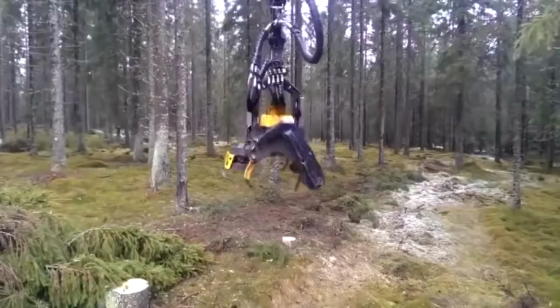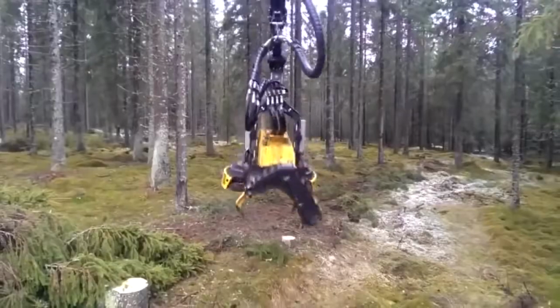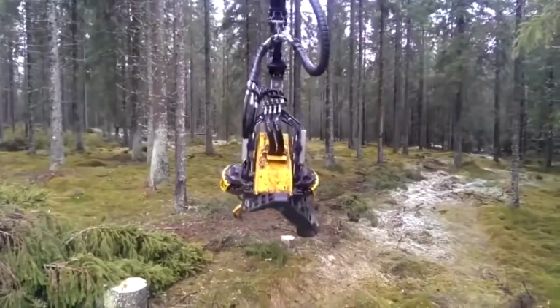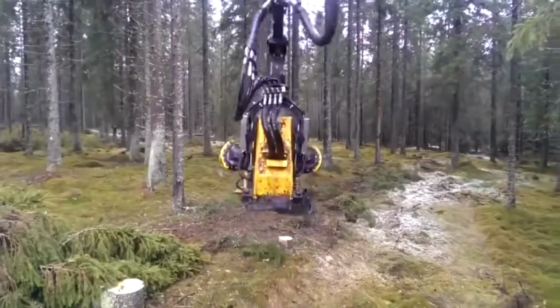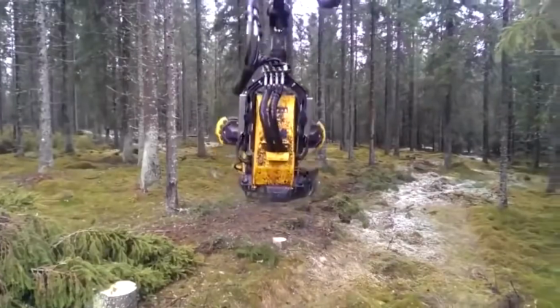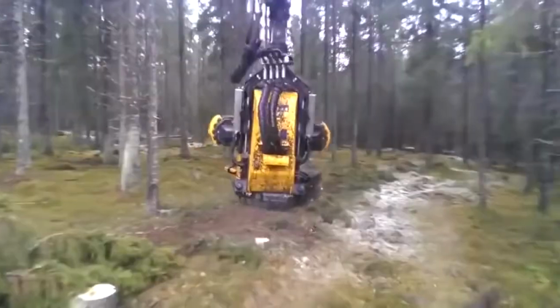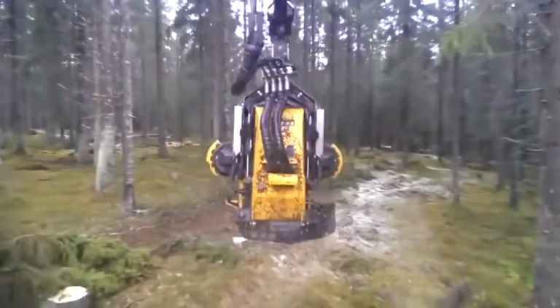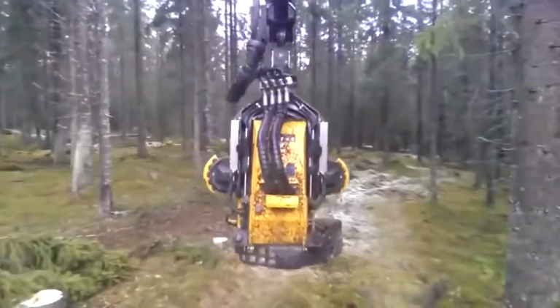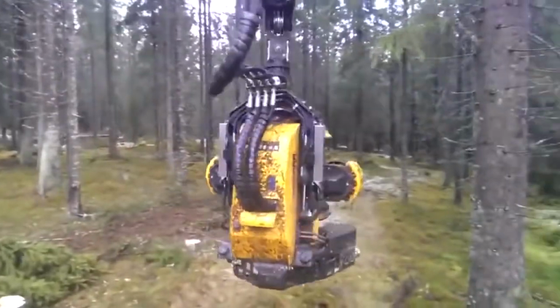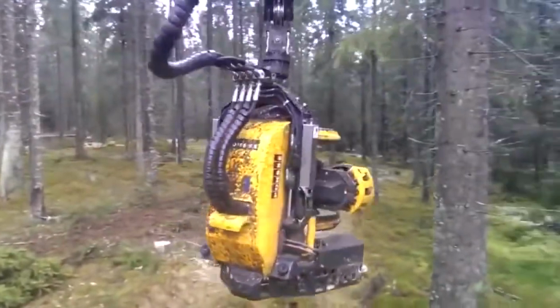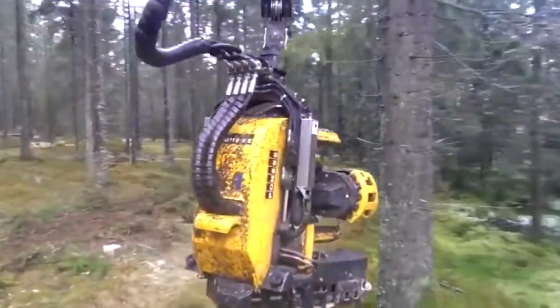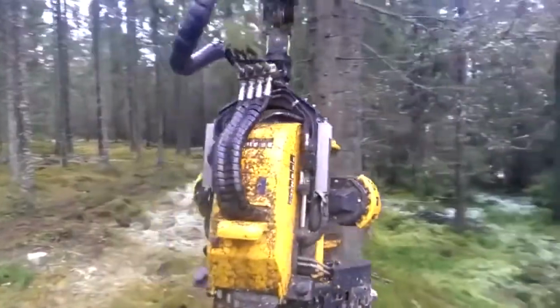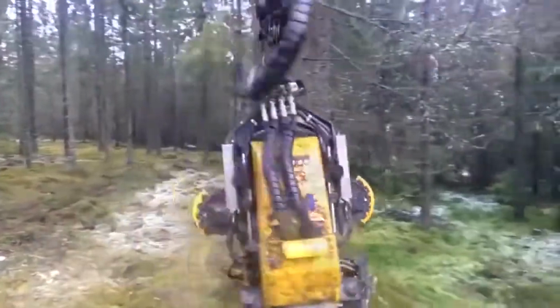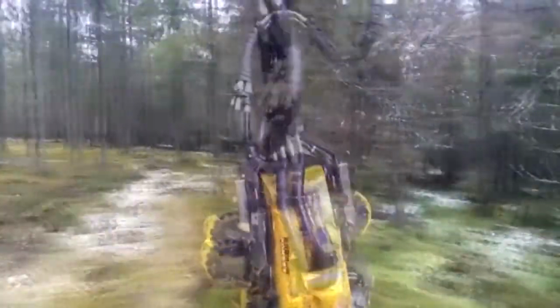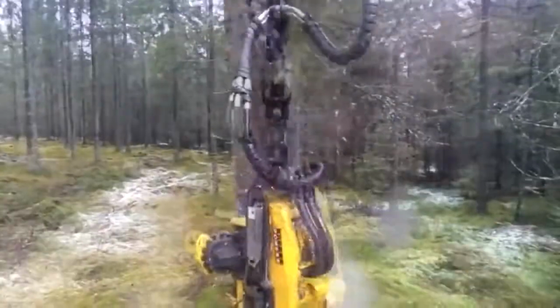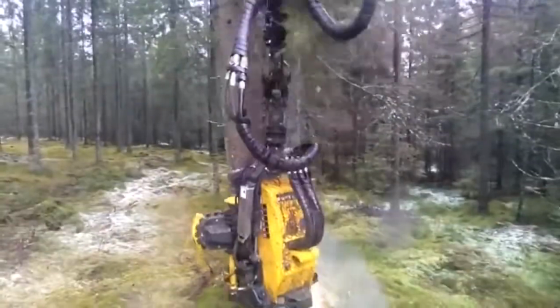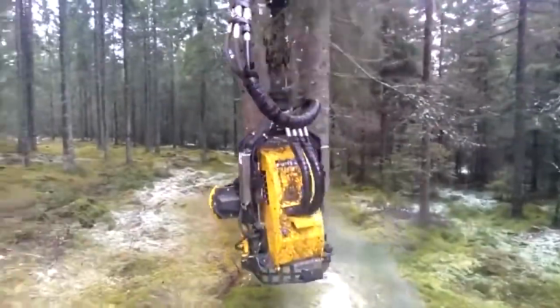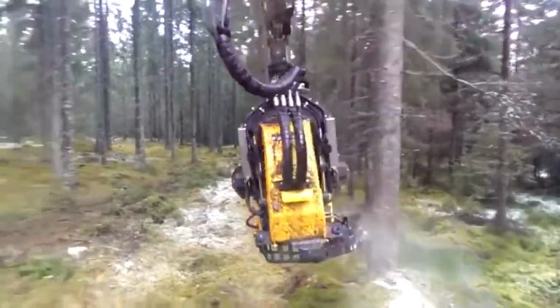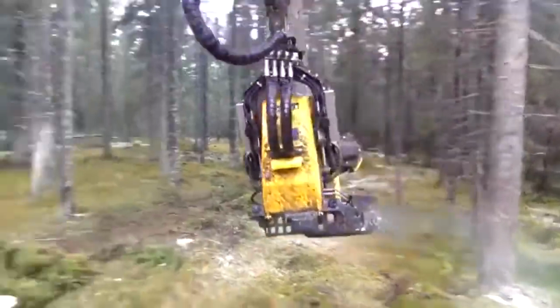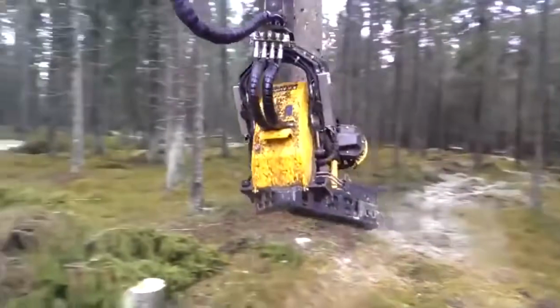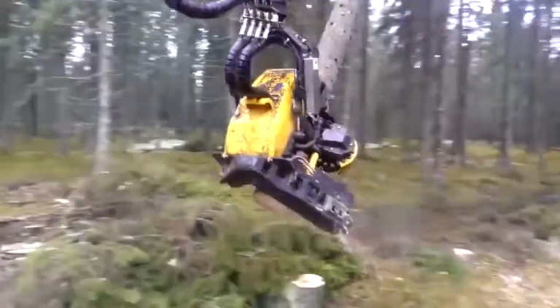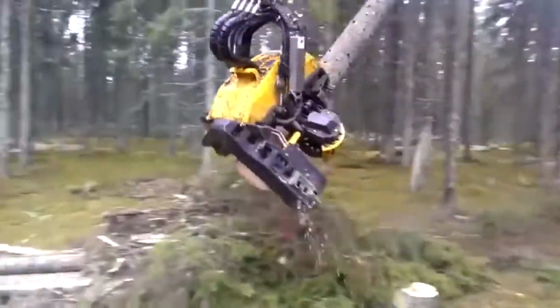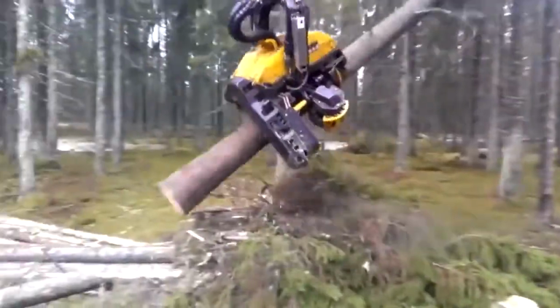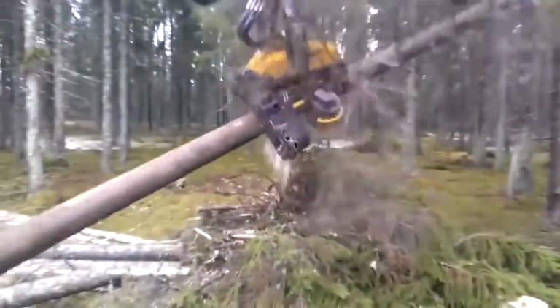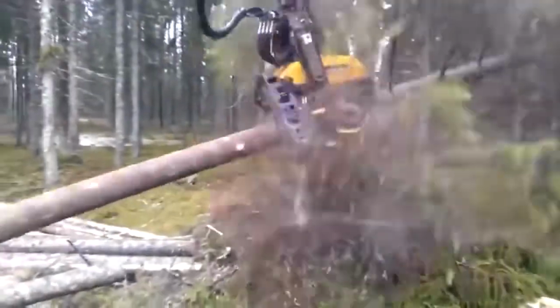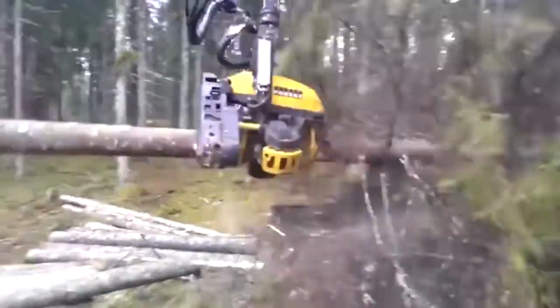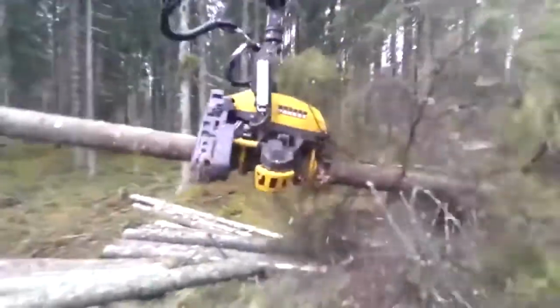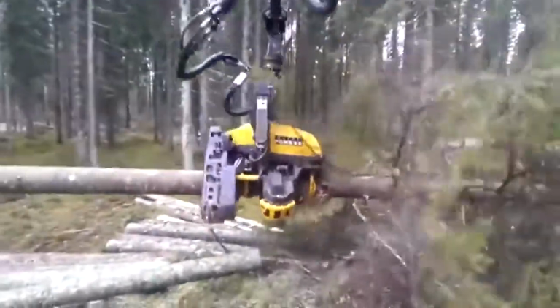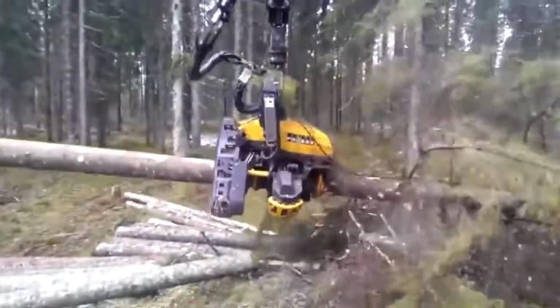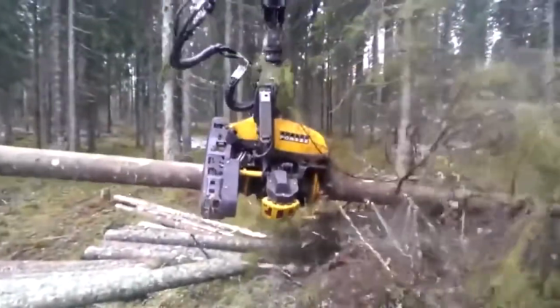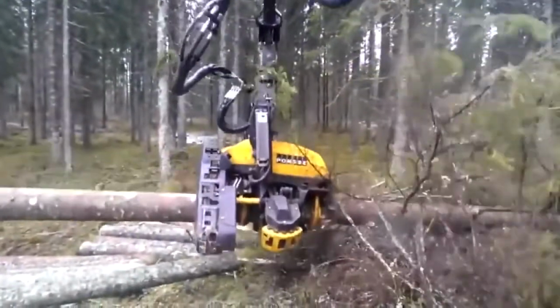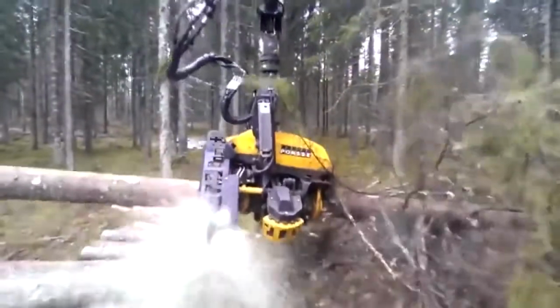Number 79: Forest Machine — comes with a robust structure, strong grip, and powerful feeding mechanism.